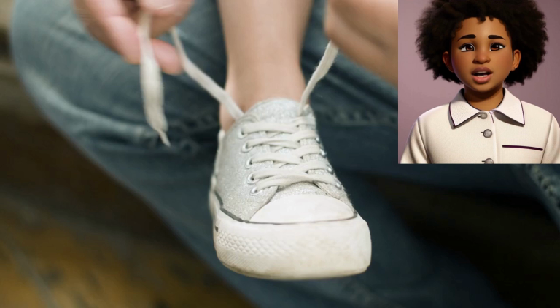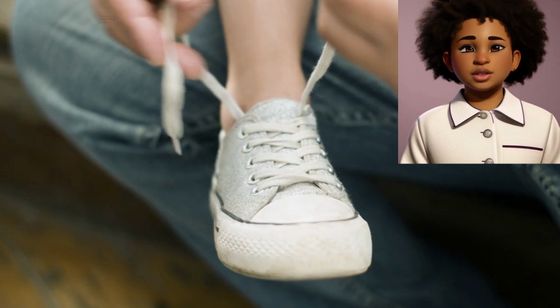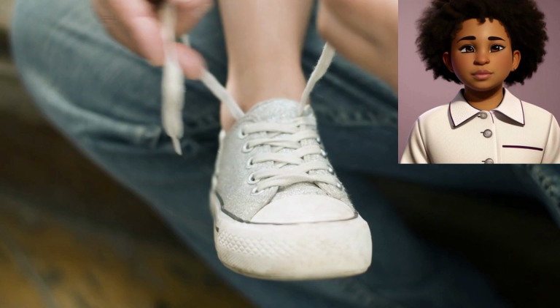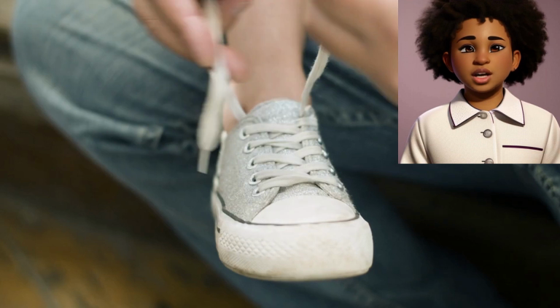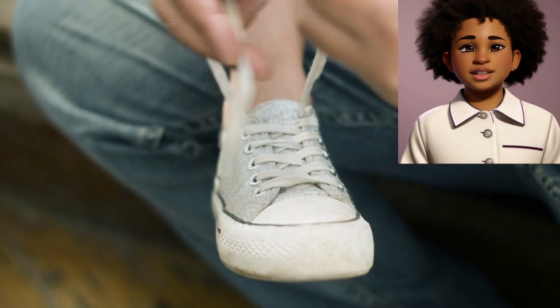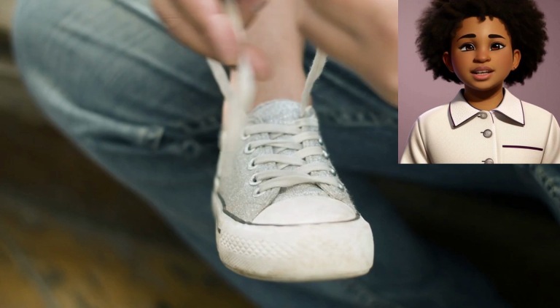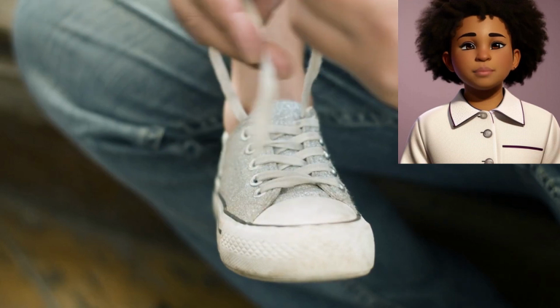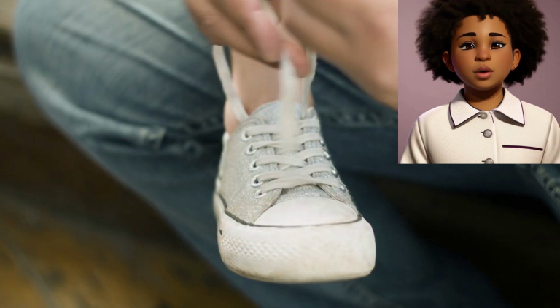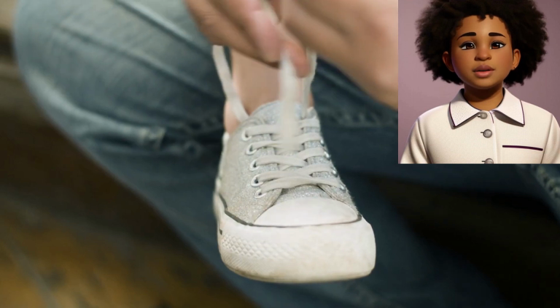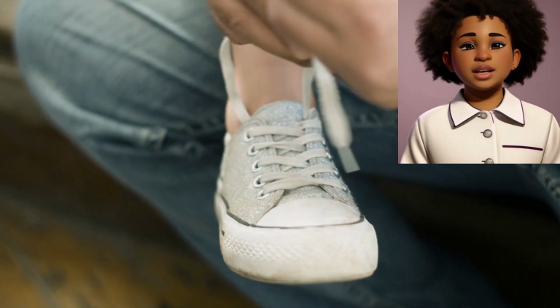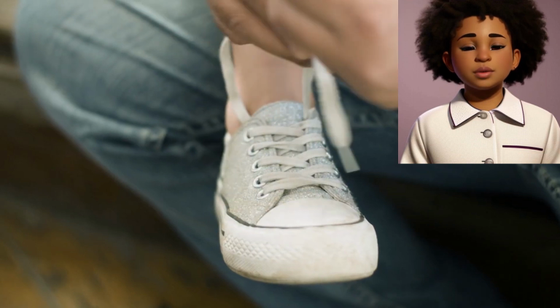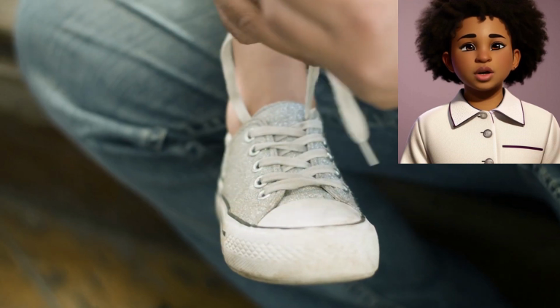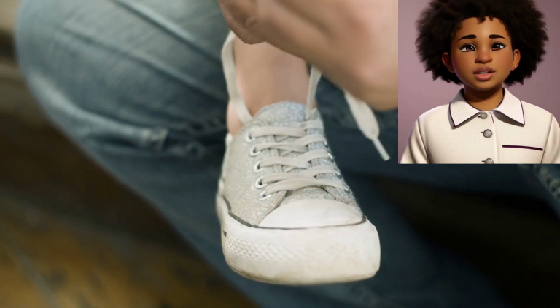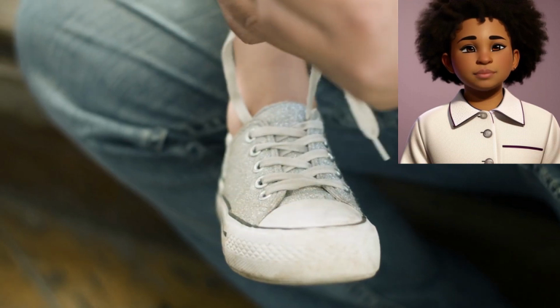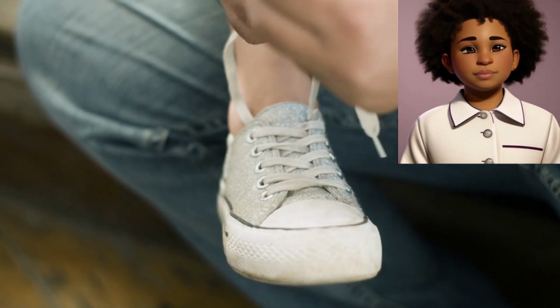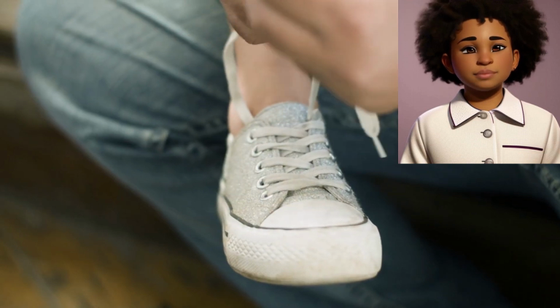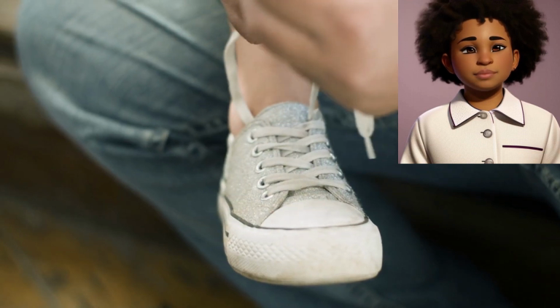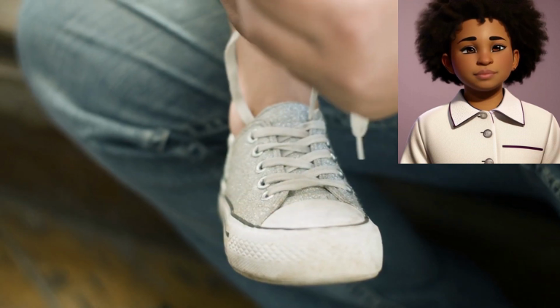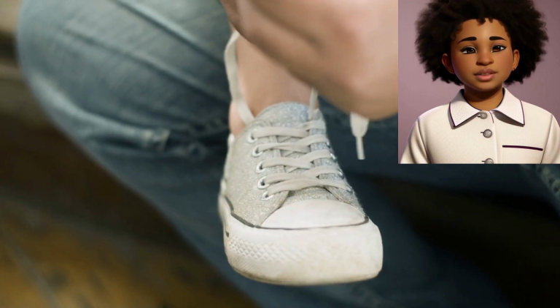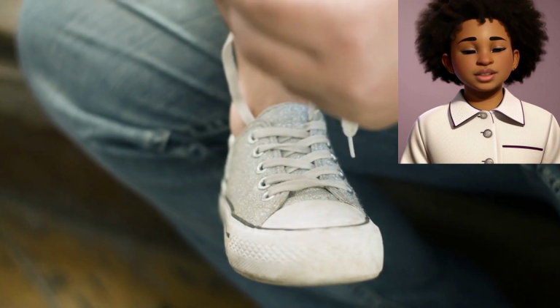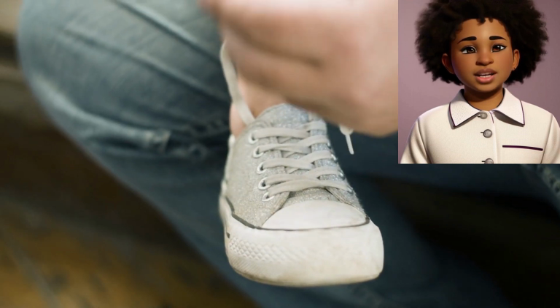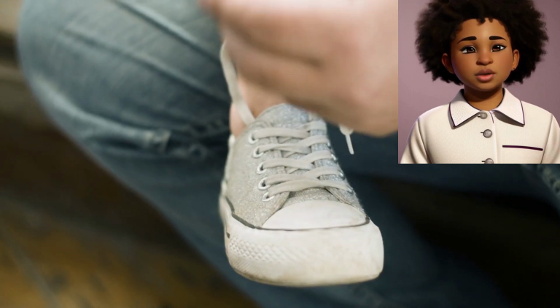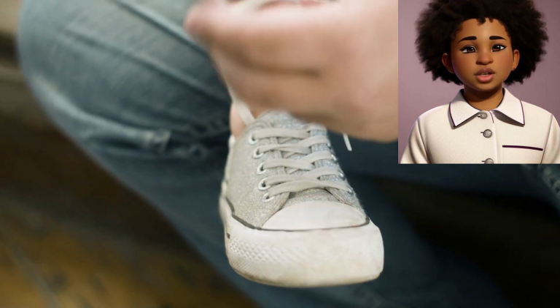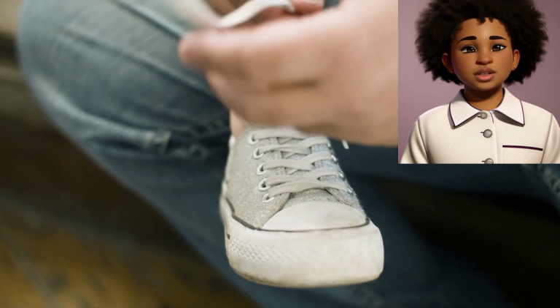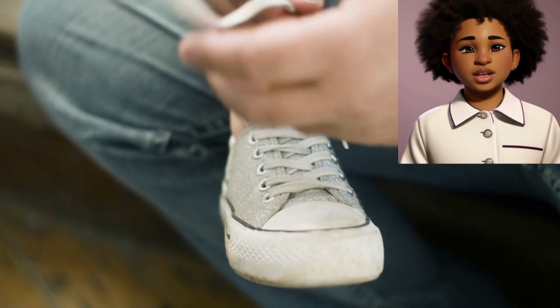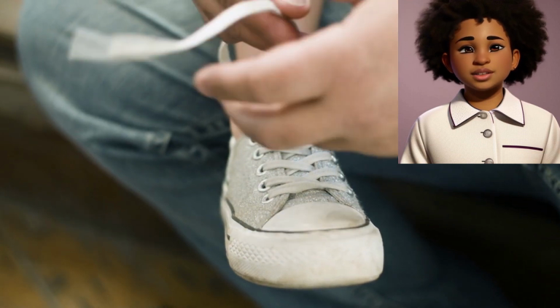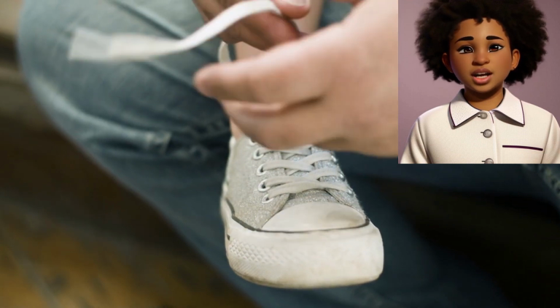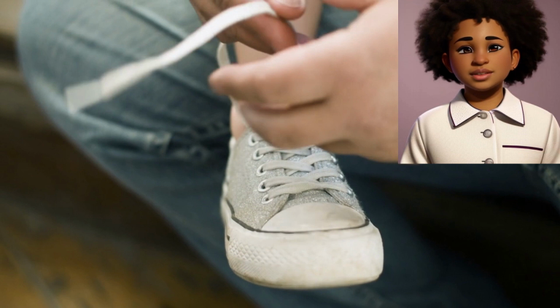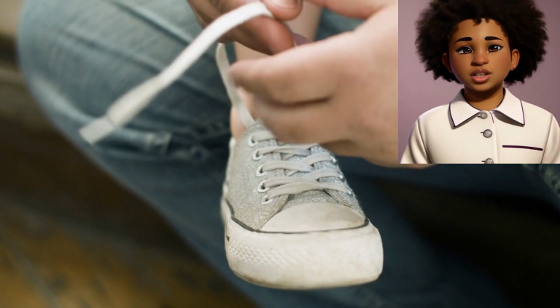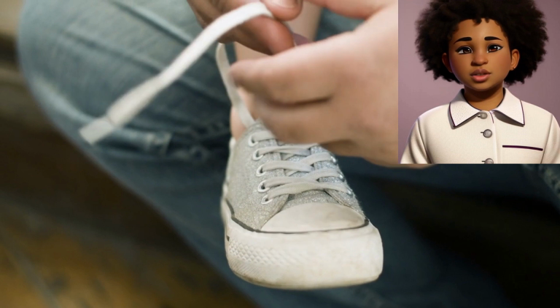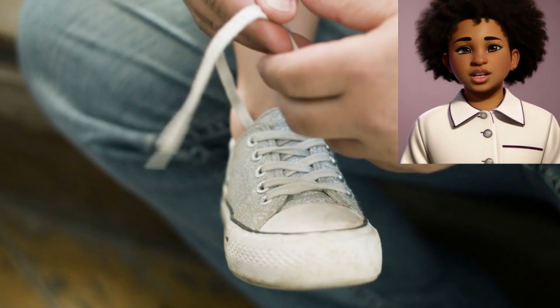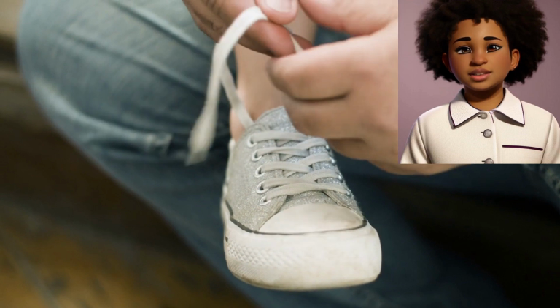Hello friends, I am Marley and welcome. Today we learn how to tie your shoelace.